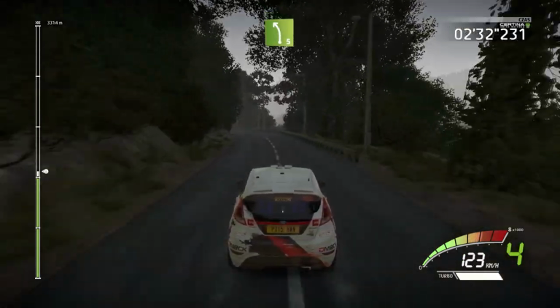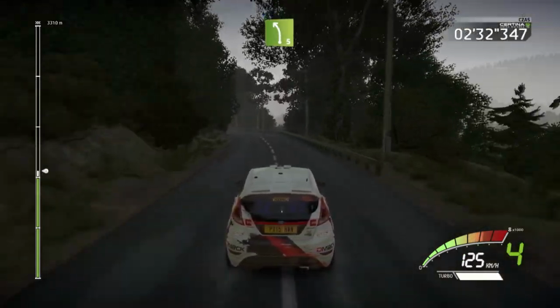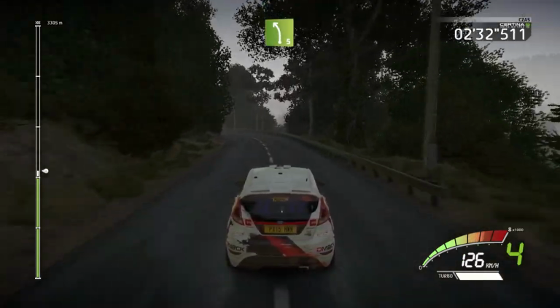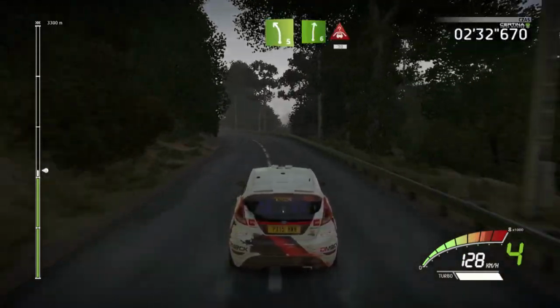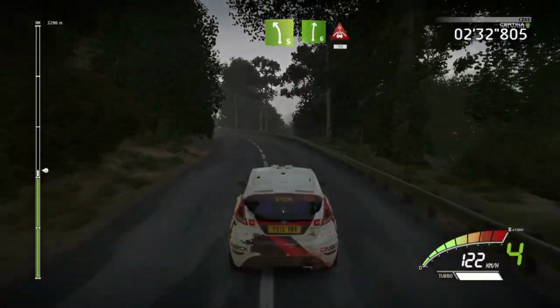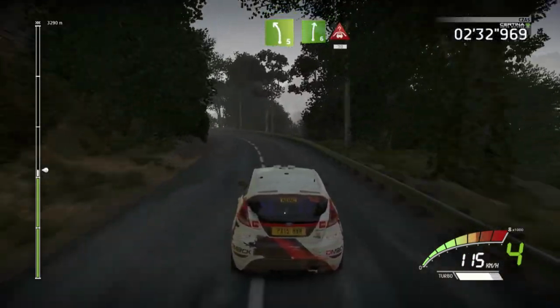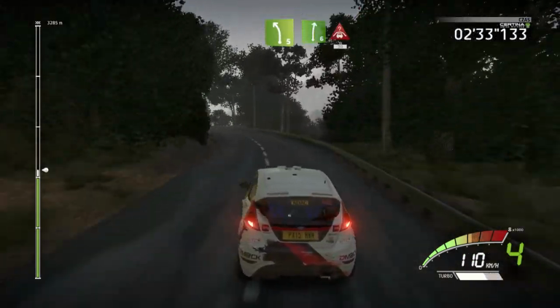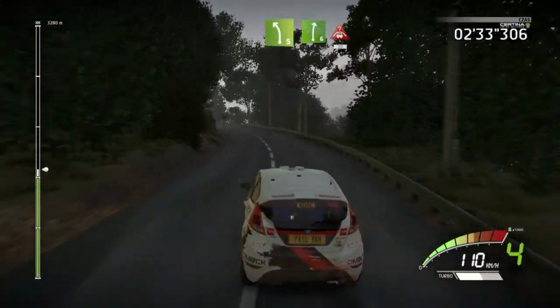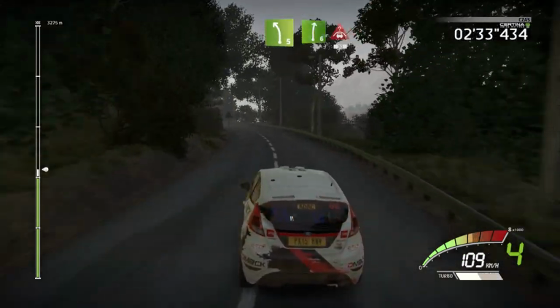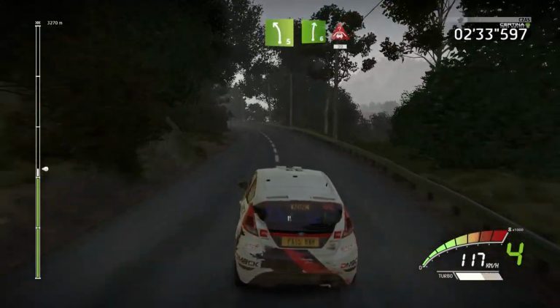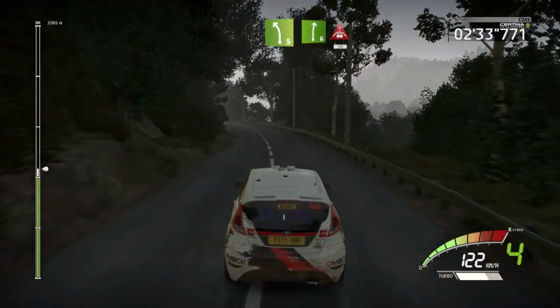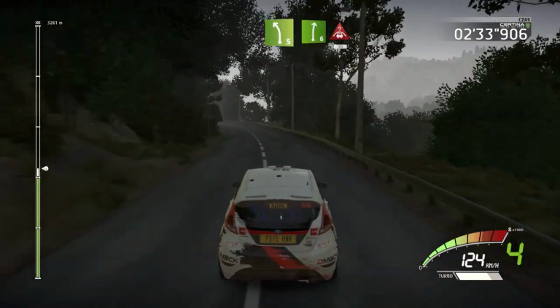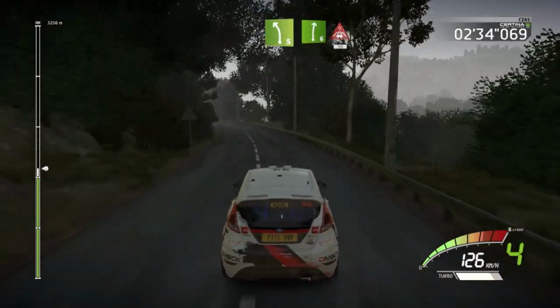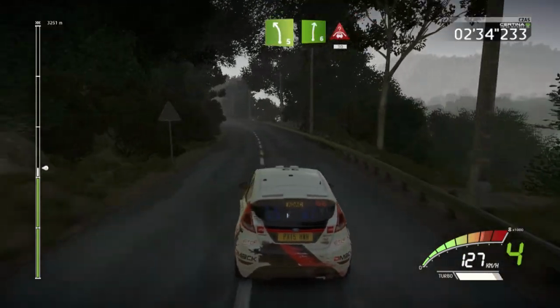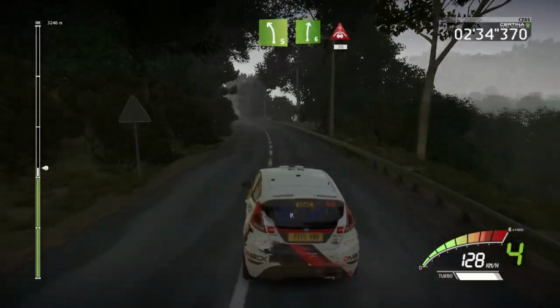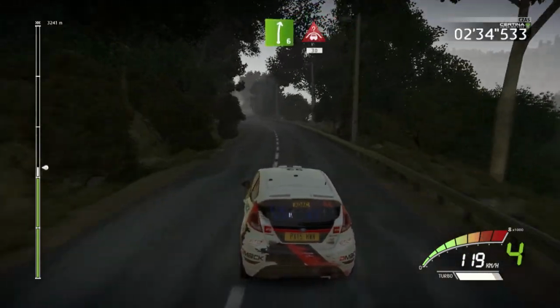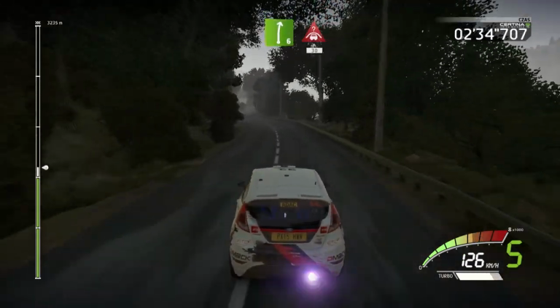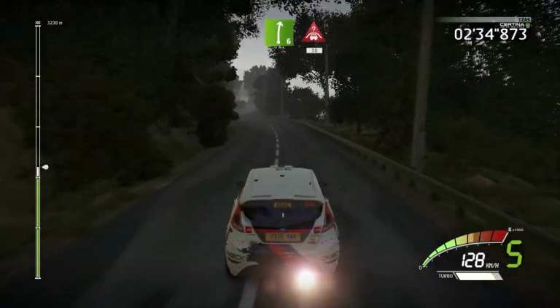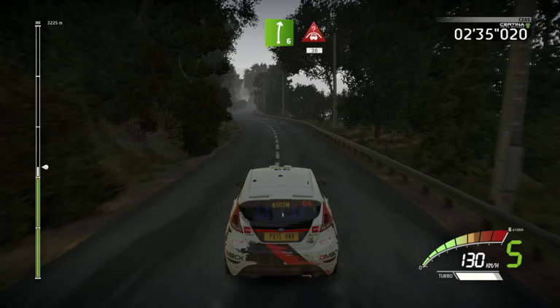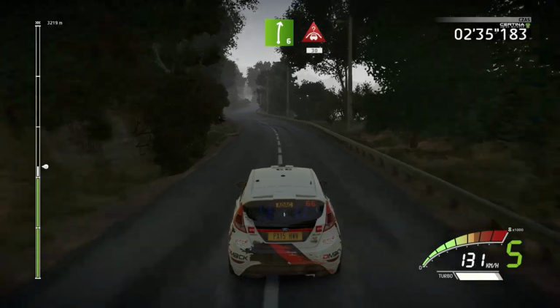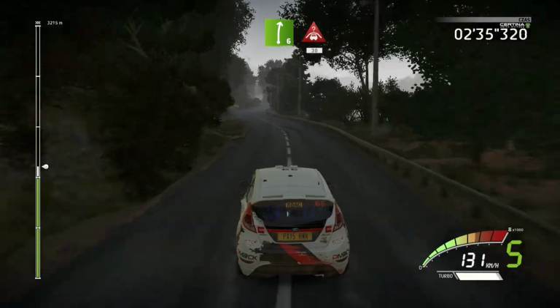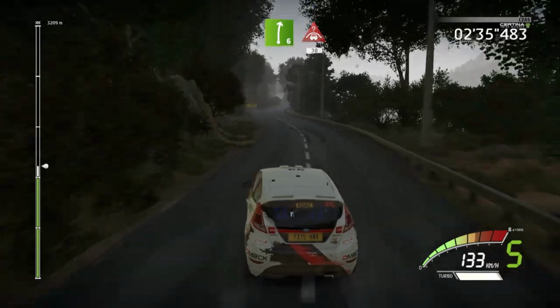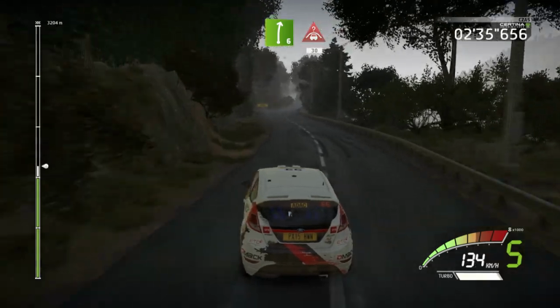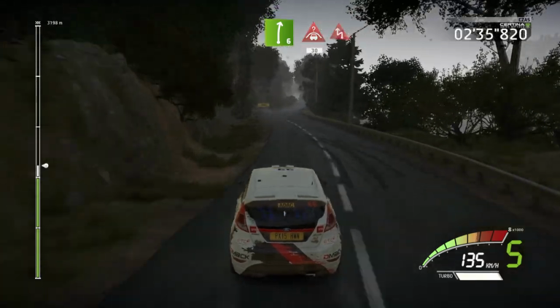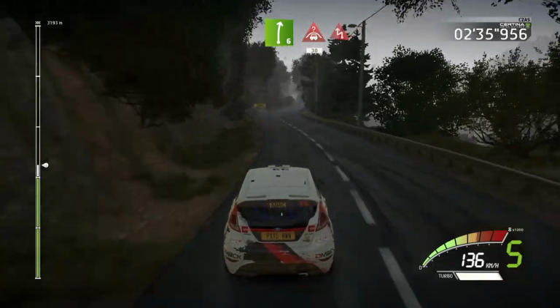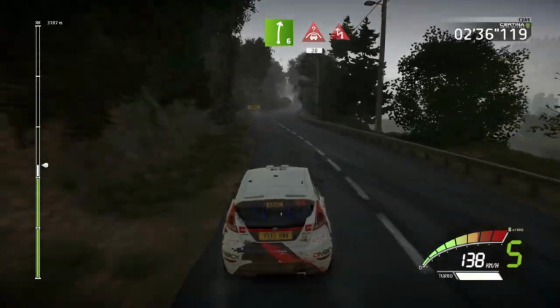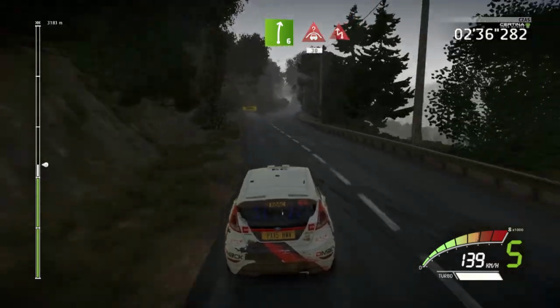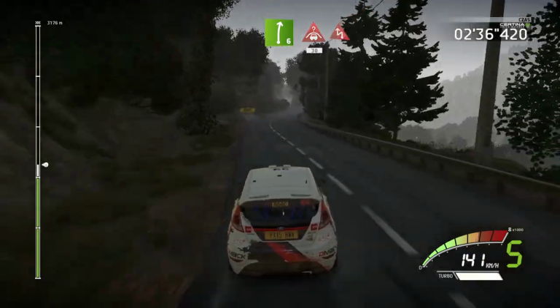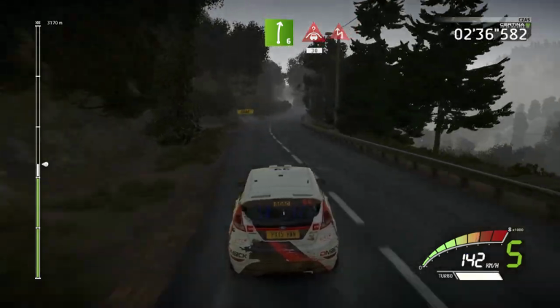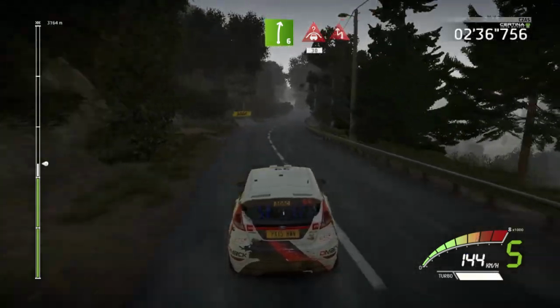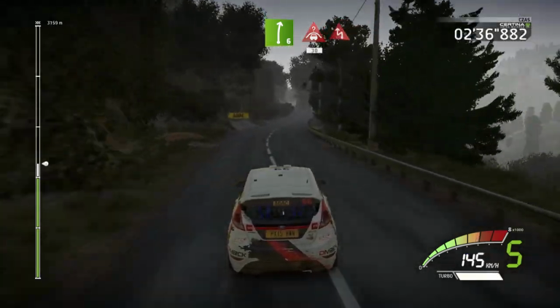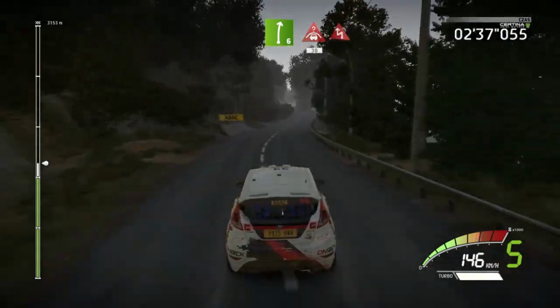Into right 6, short, into crest, 30. Chicane left, 30.